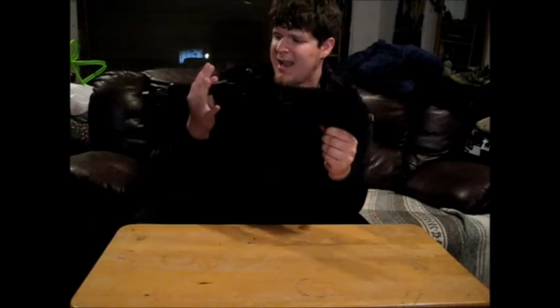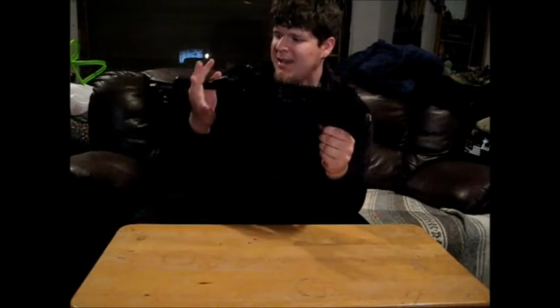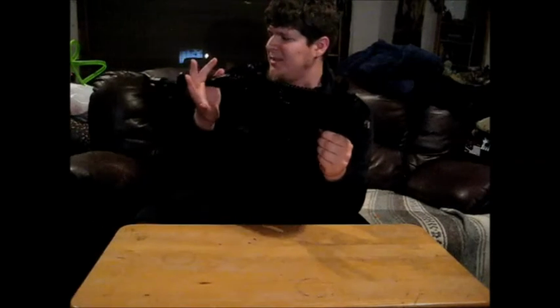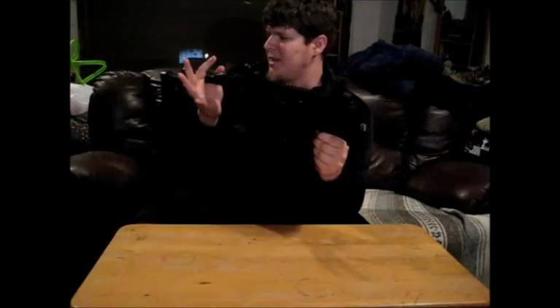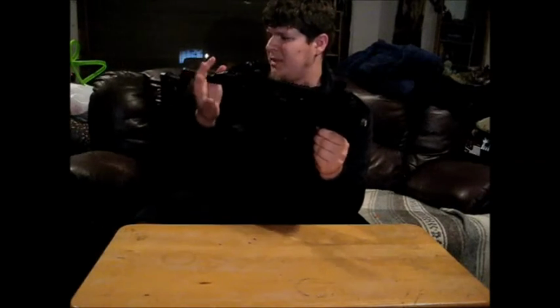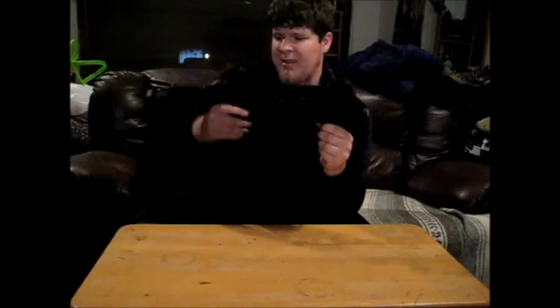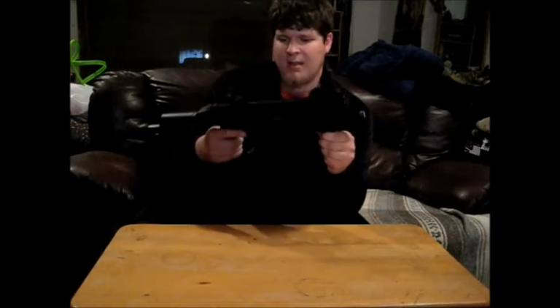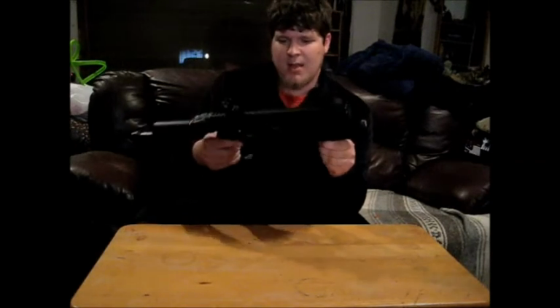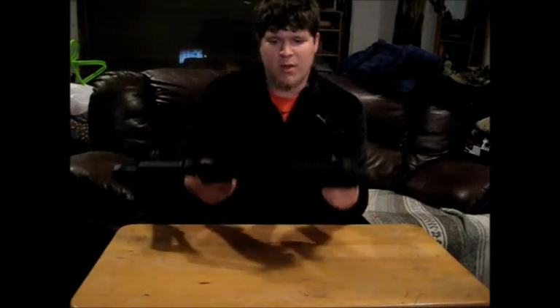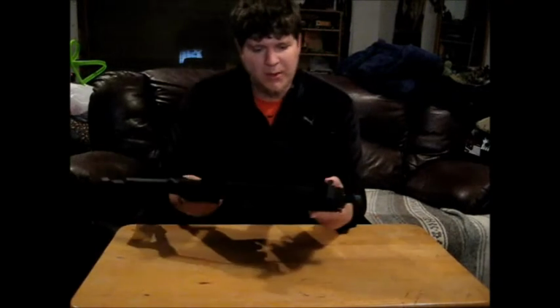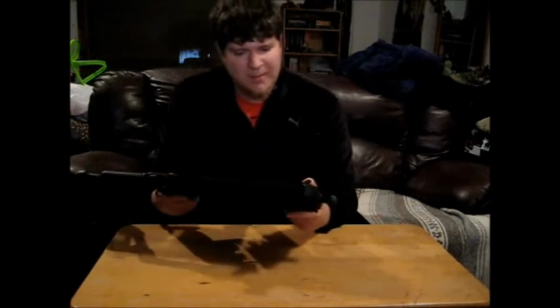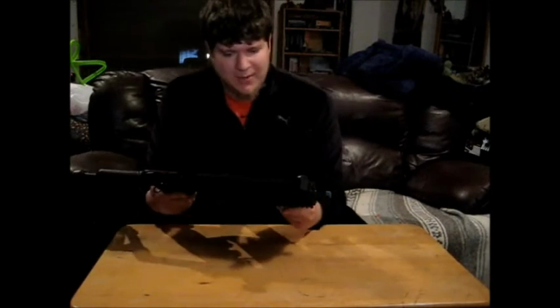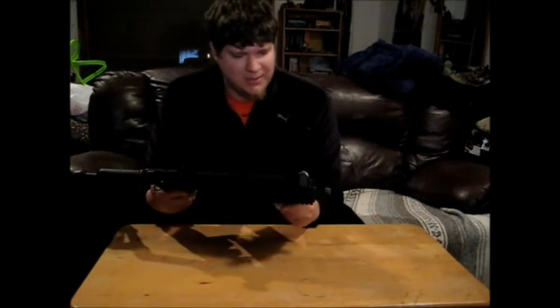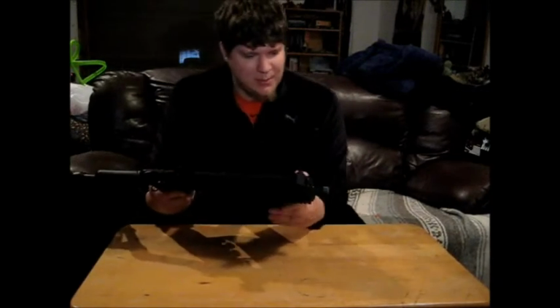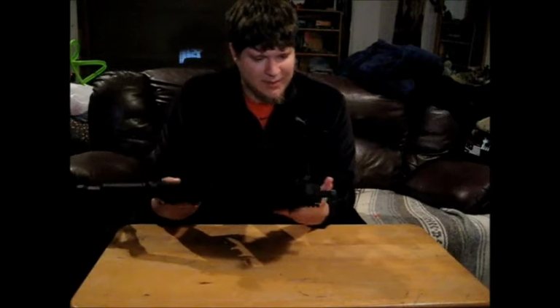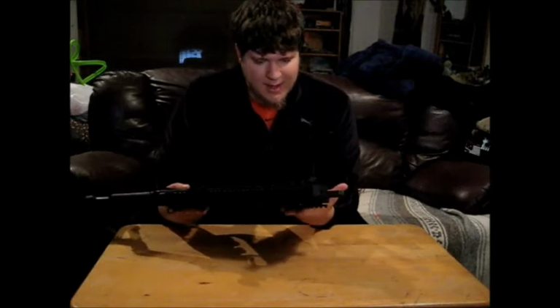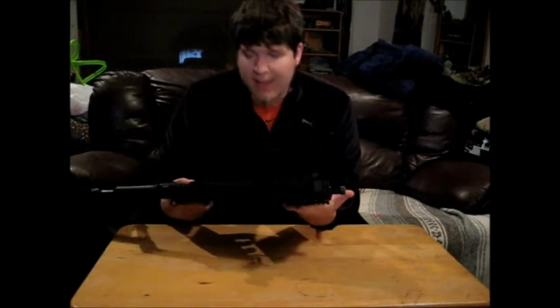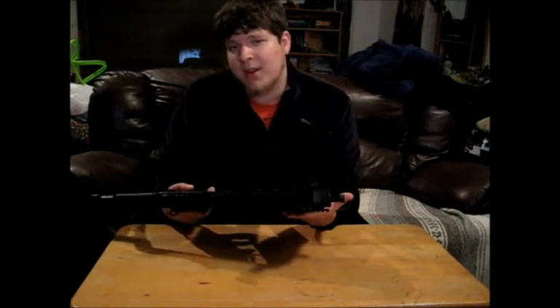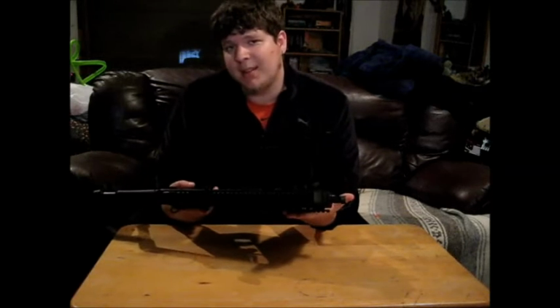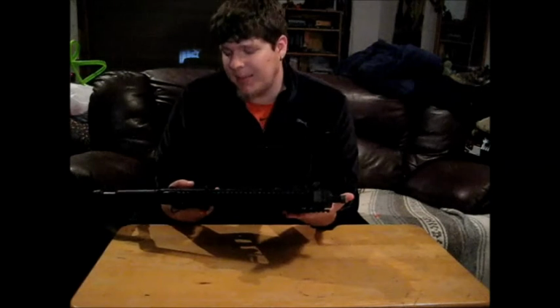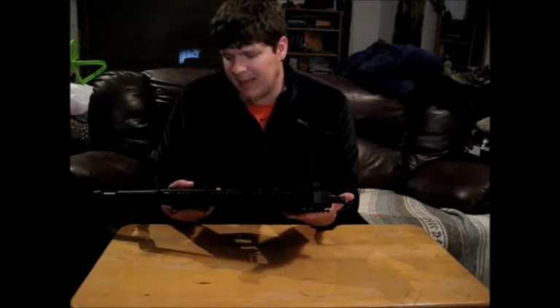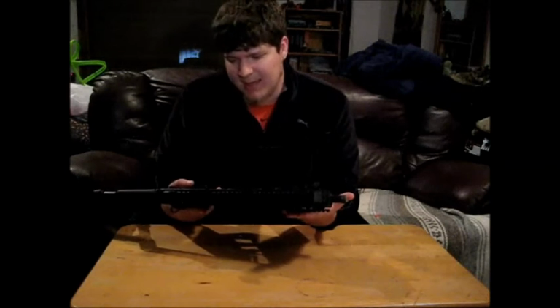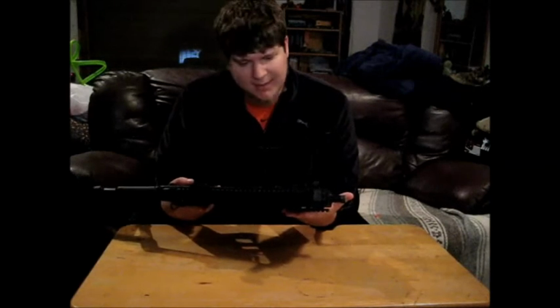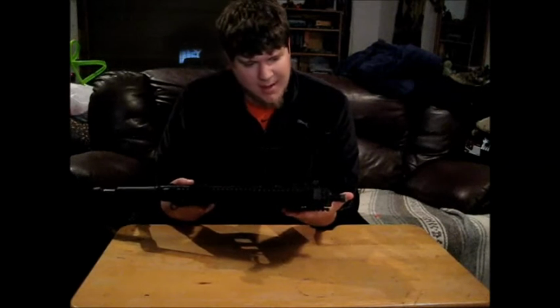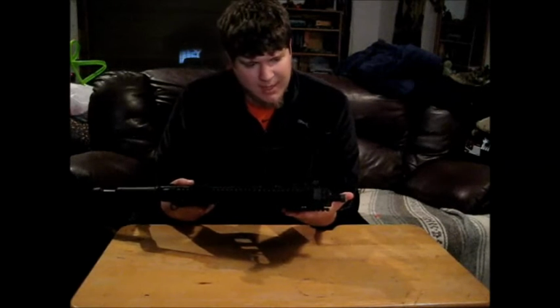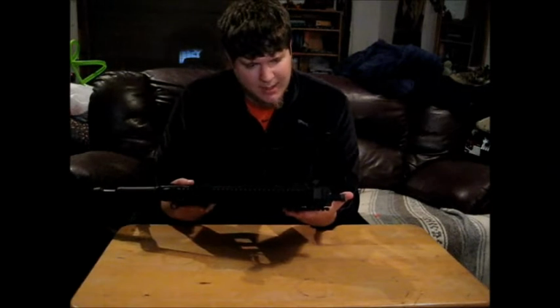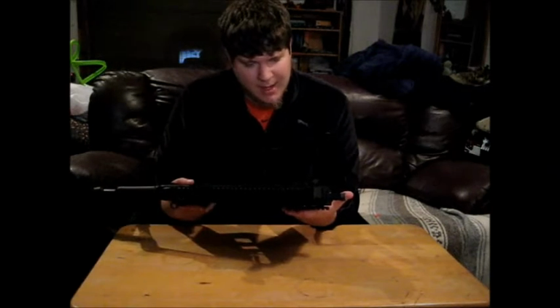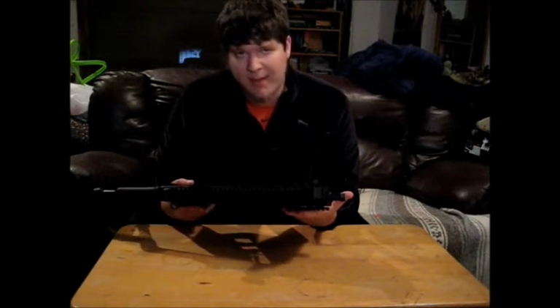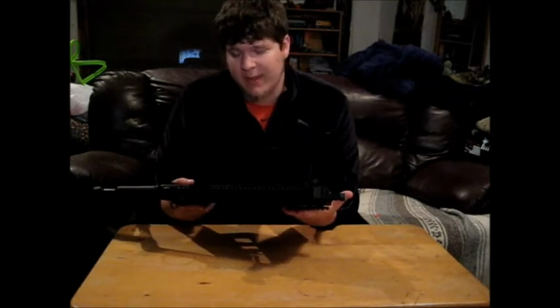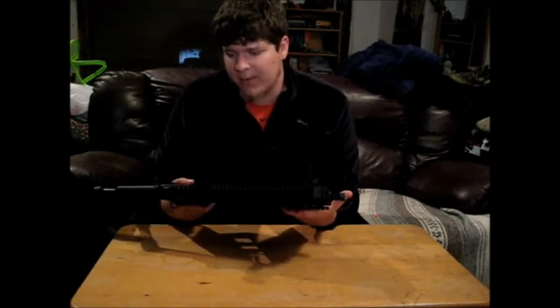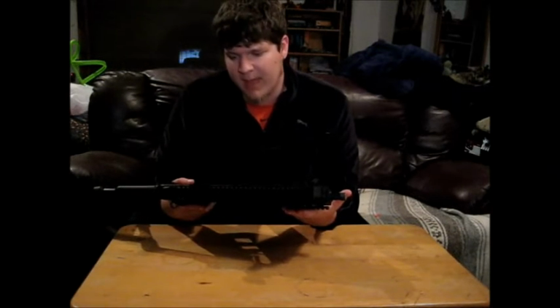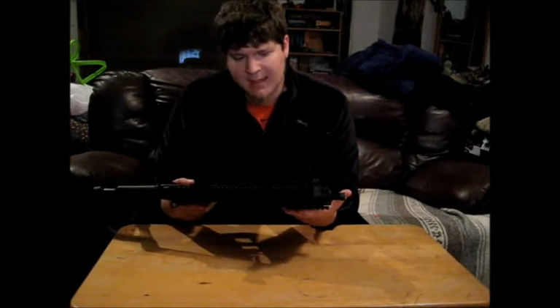That might be where most of my gripes end with this gun. I haven't tried disassembling it yet — that's going to come later and I'll have a video for that.